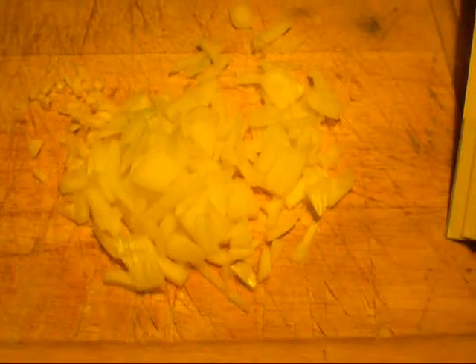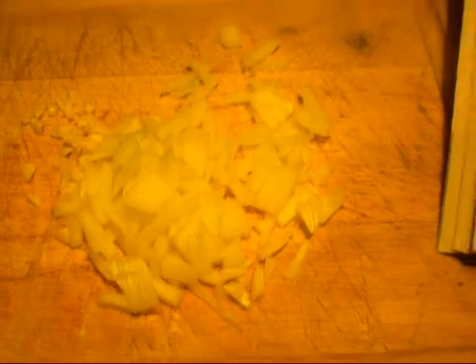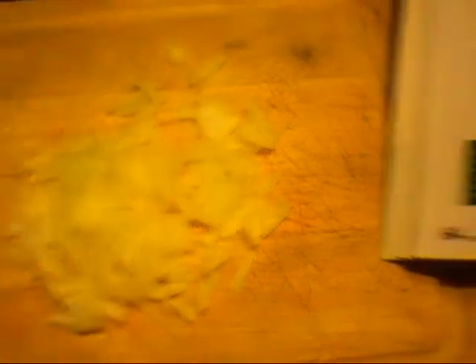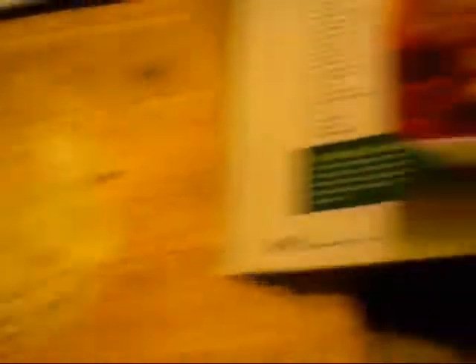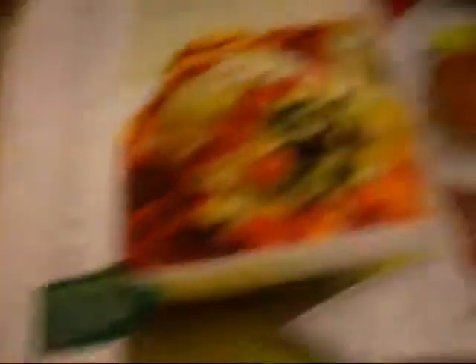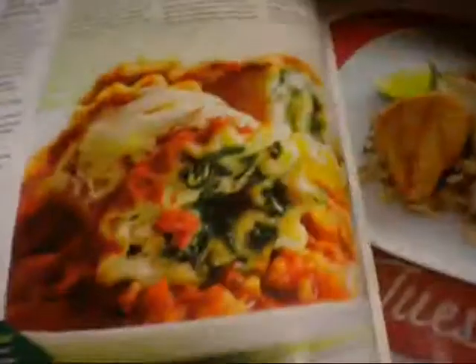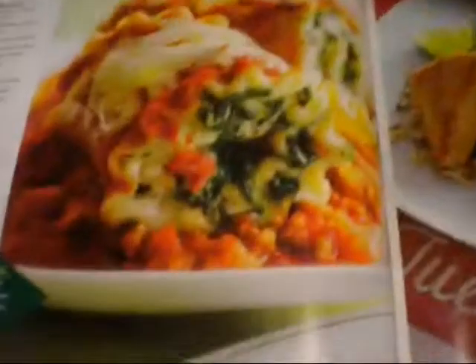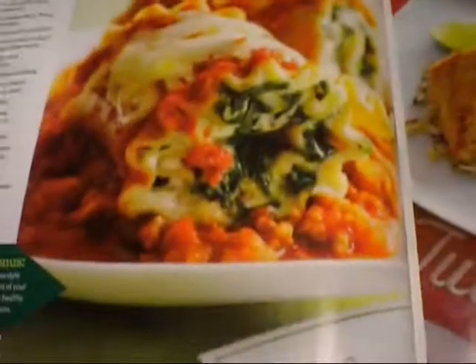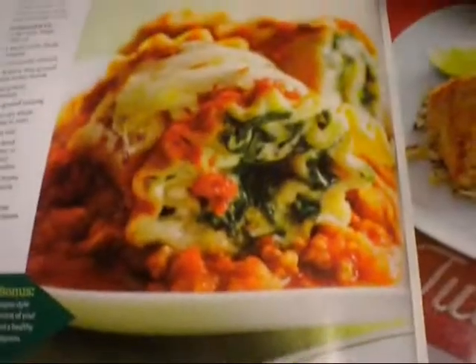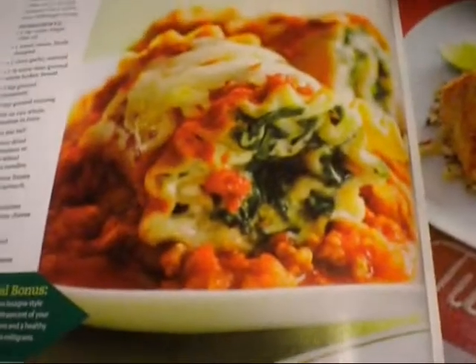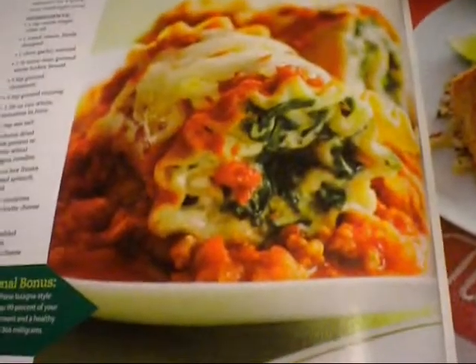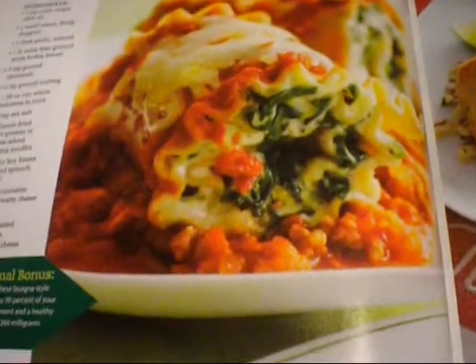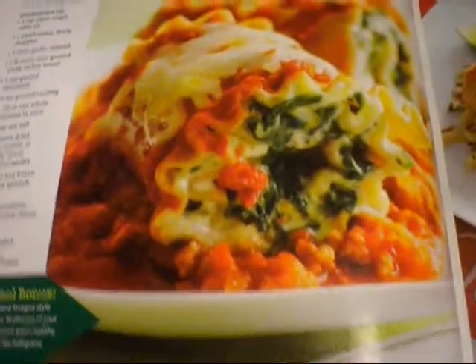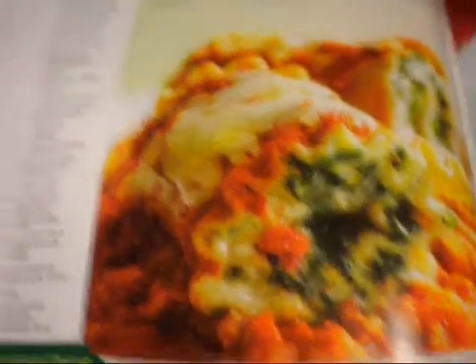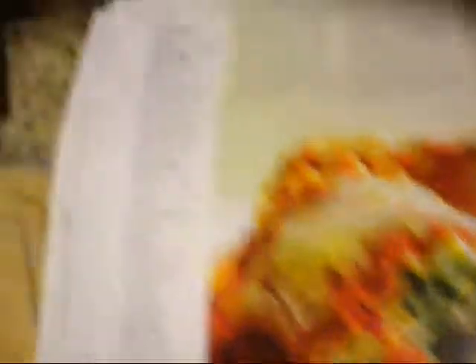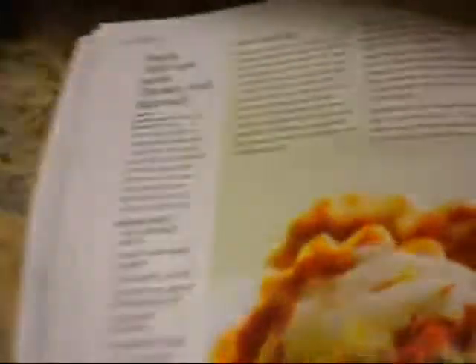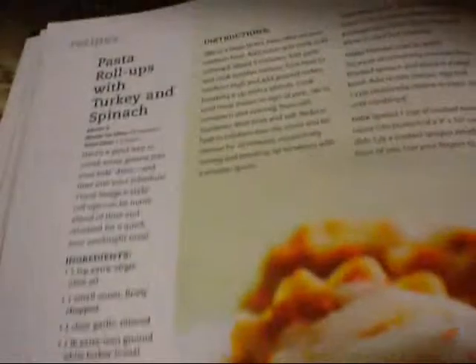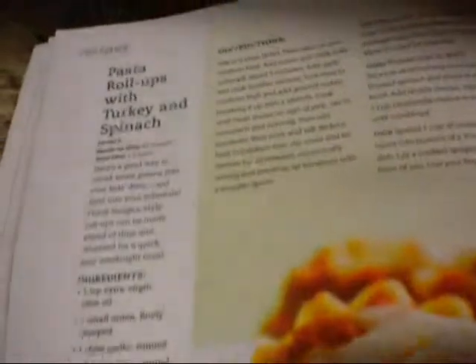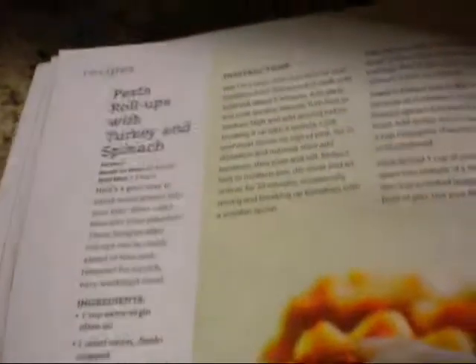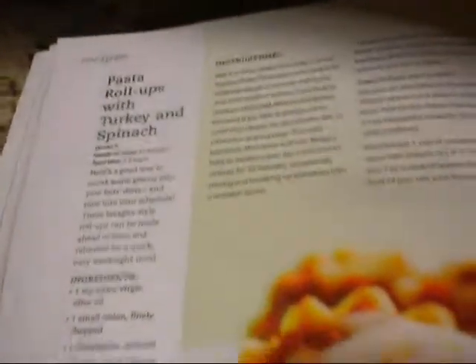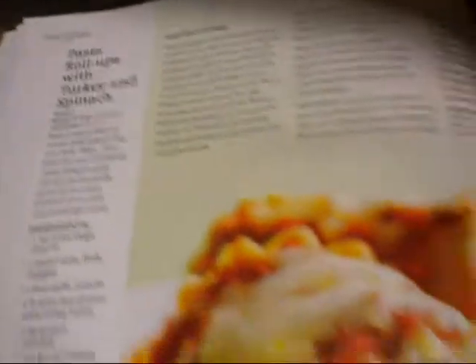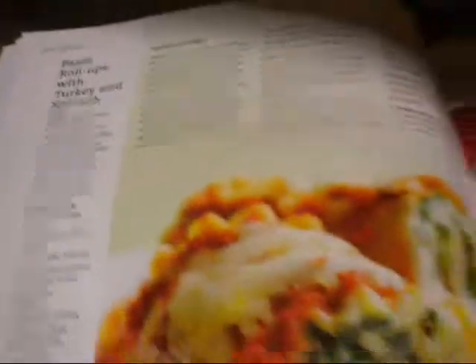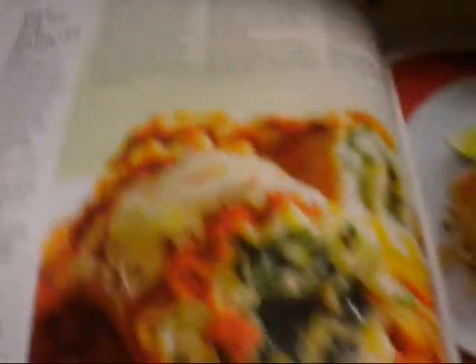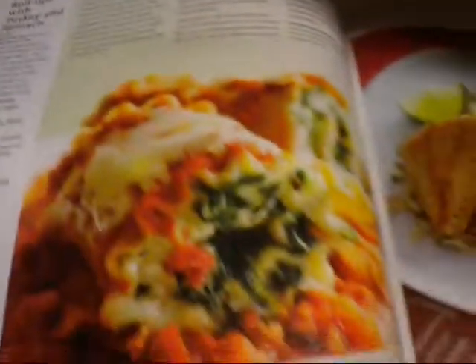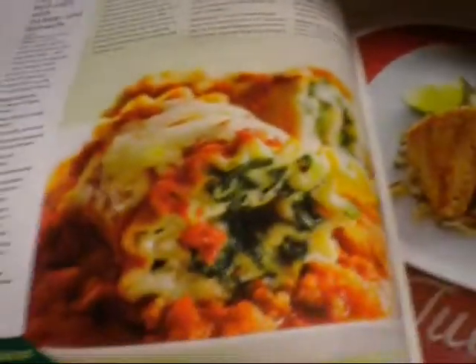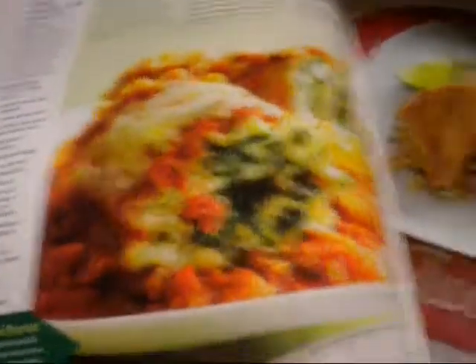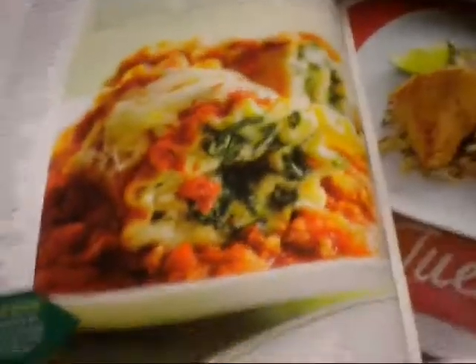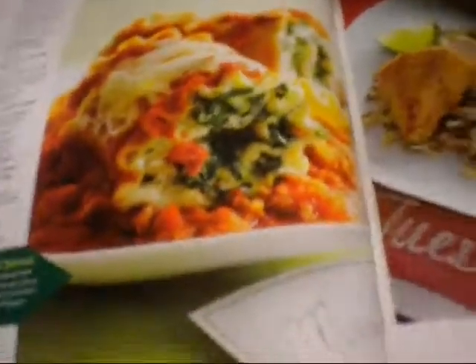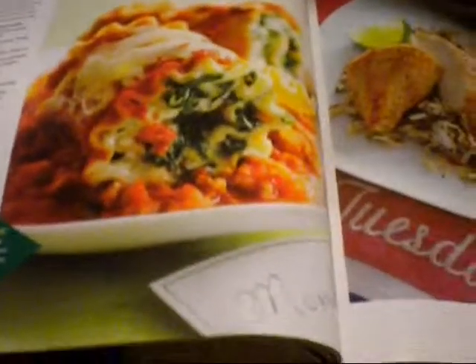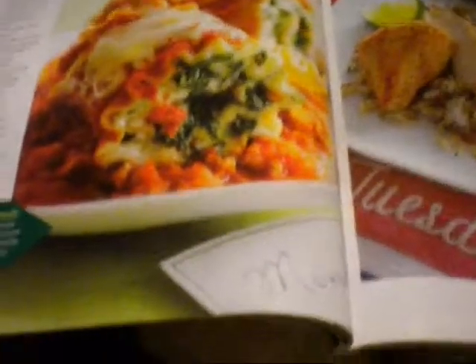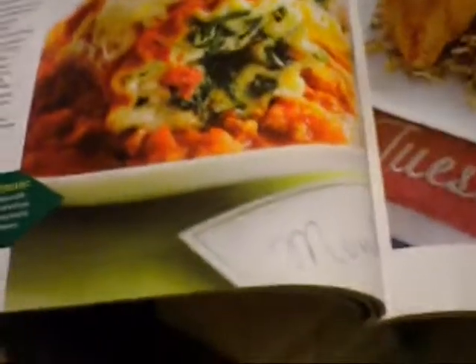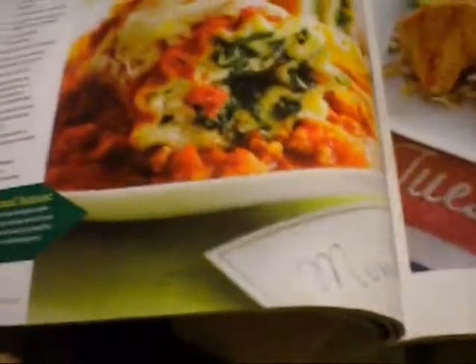Hey Youtubers! We're making pasta roll-ups with turkey and spinach — basically lasagna.